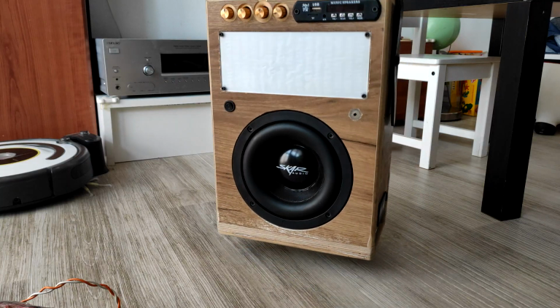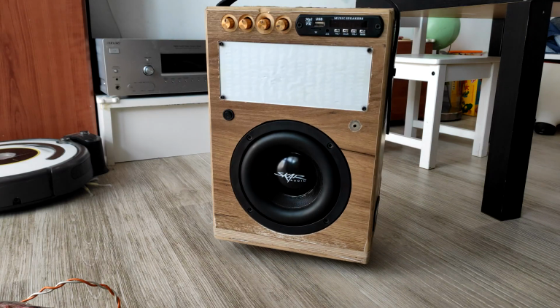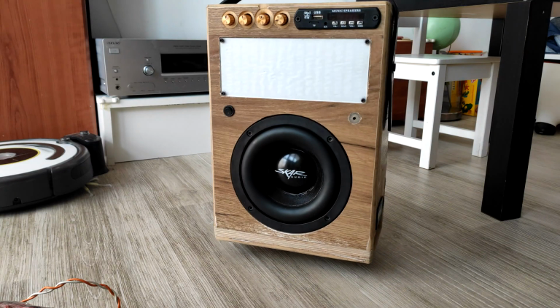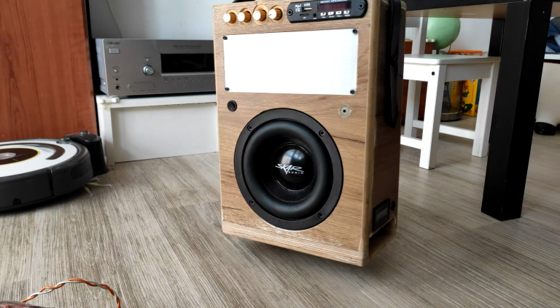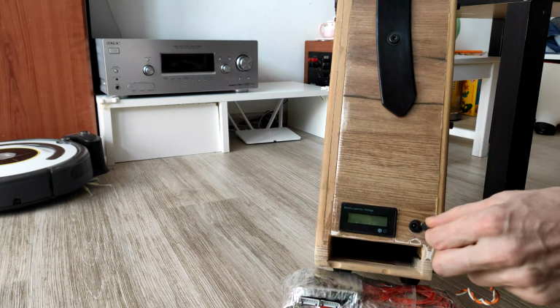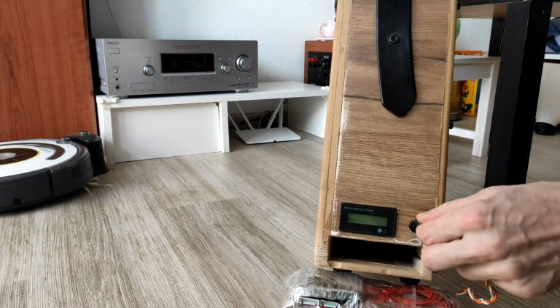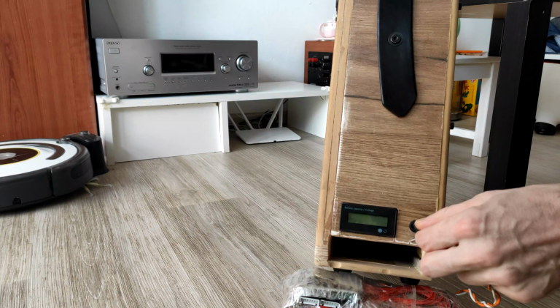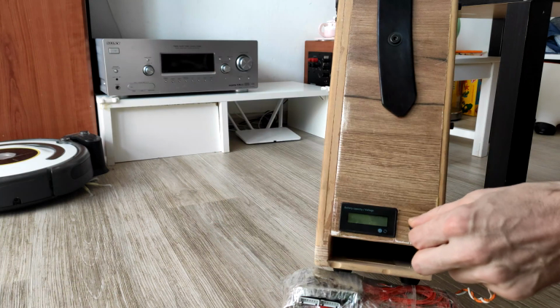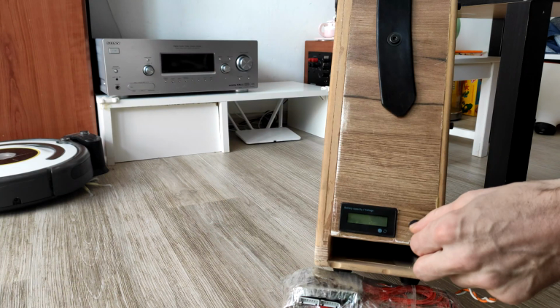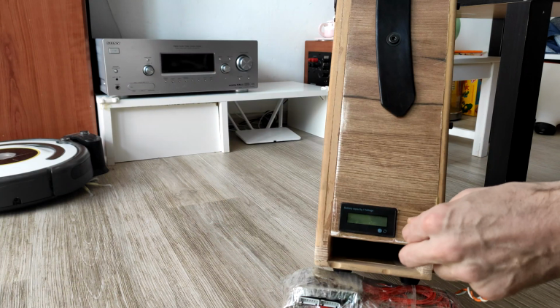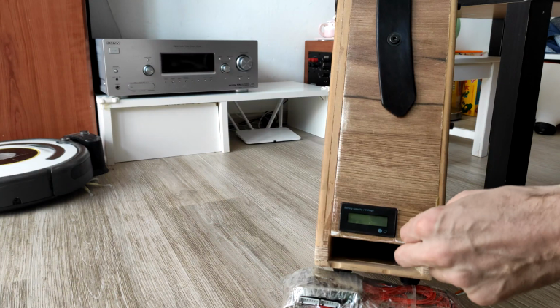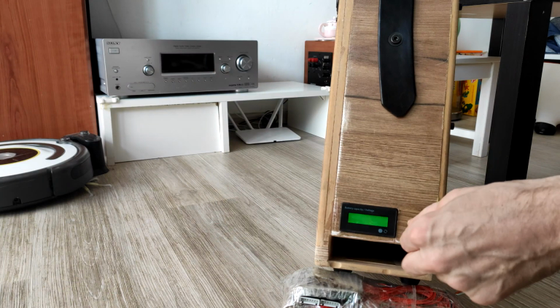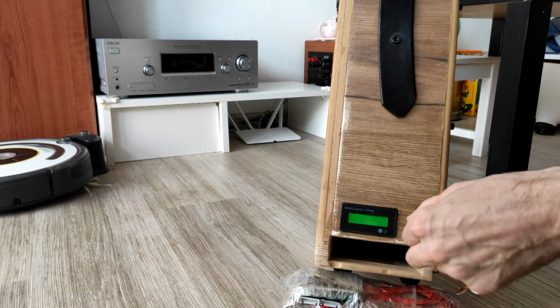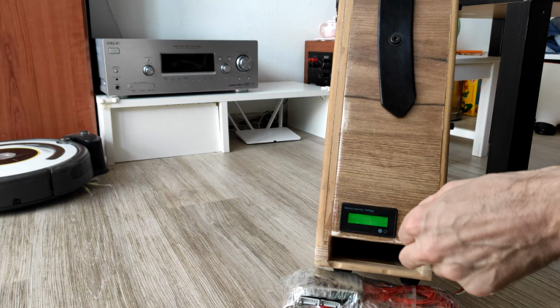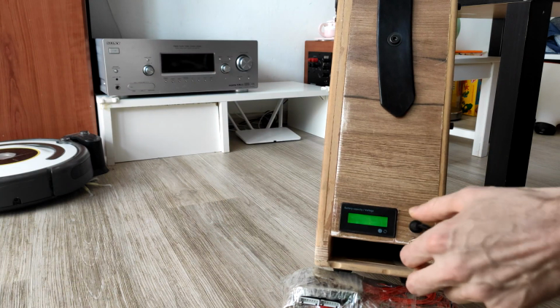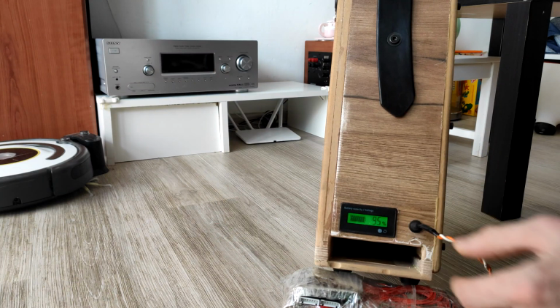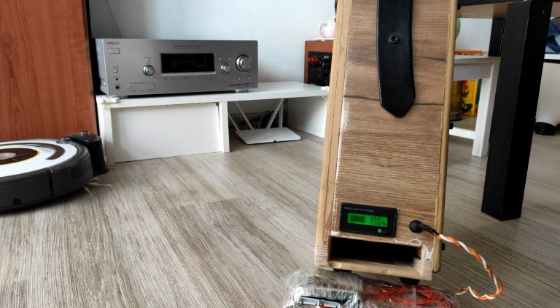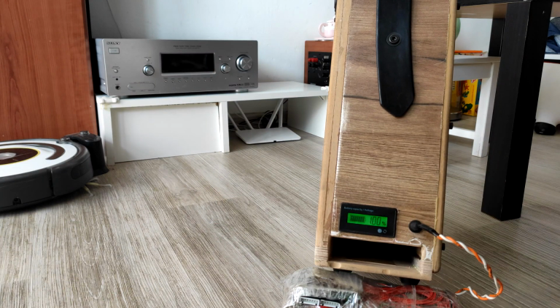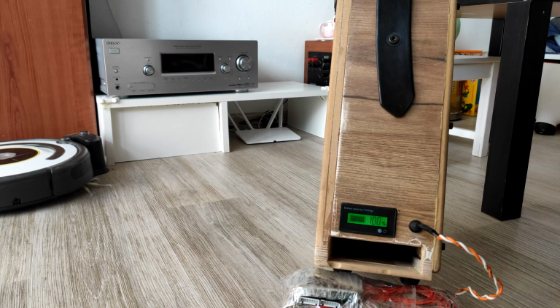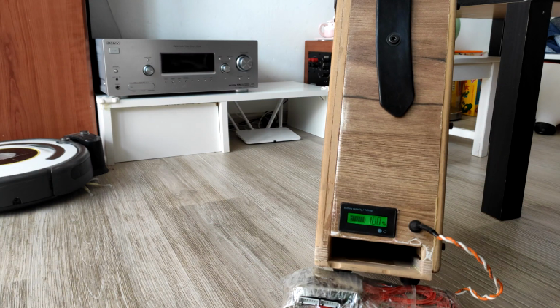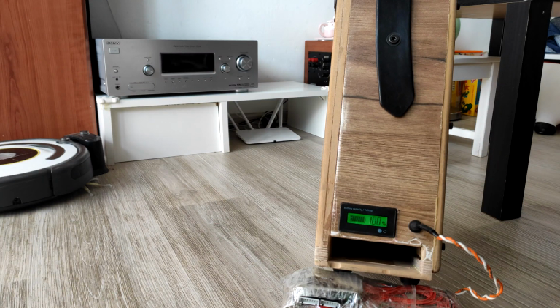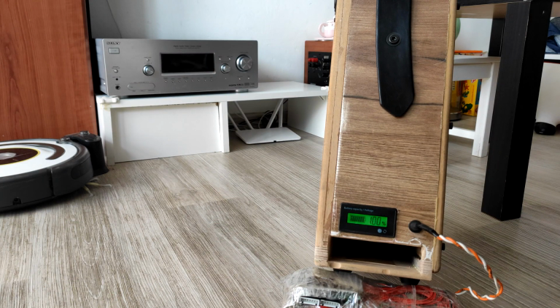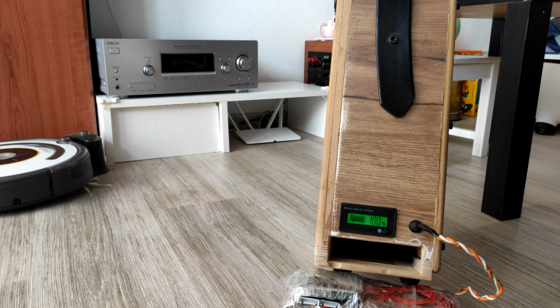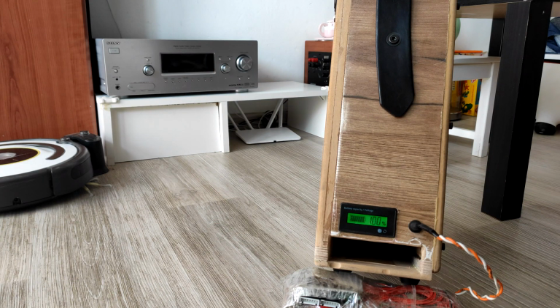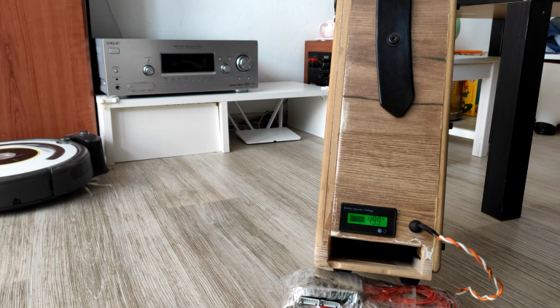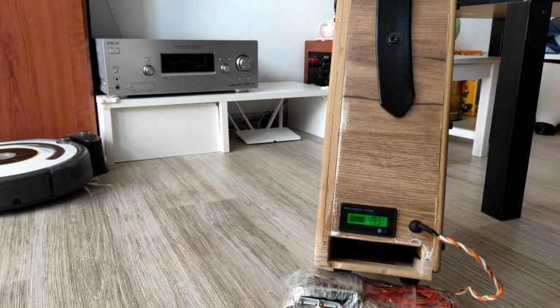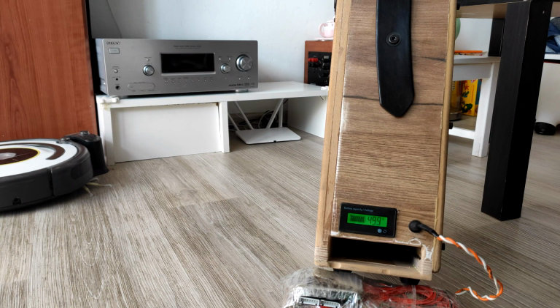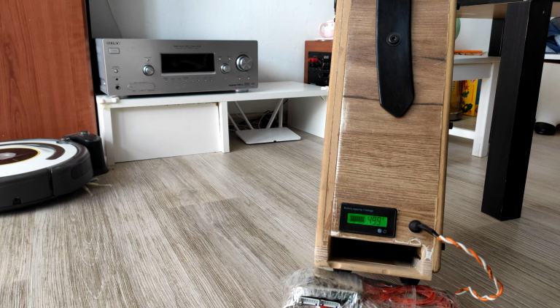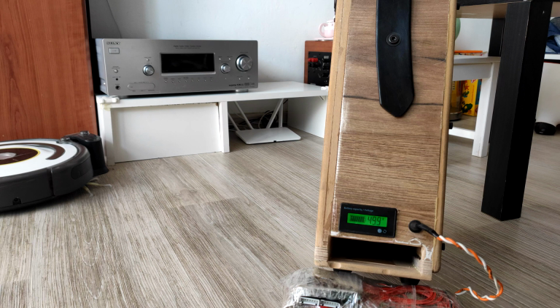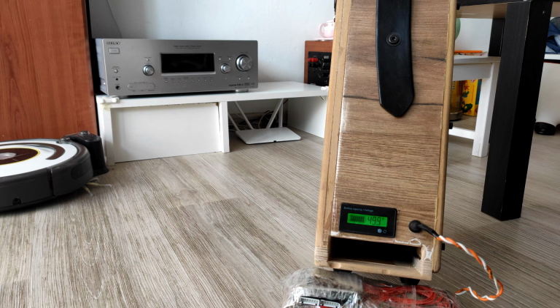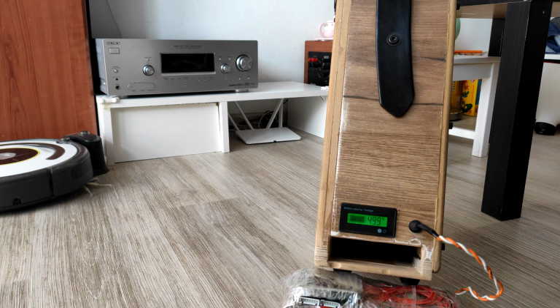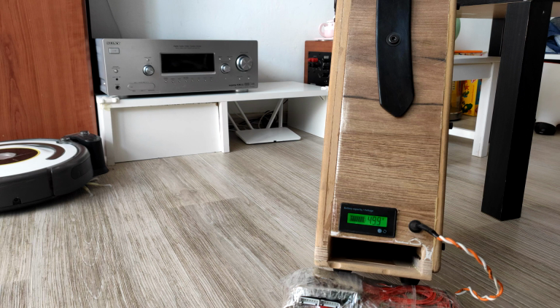Okay, let's test it. Battery is fully charged, so let's show it off.